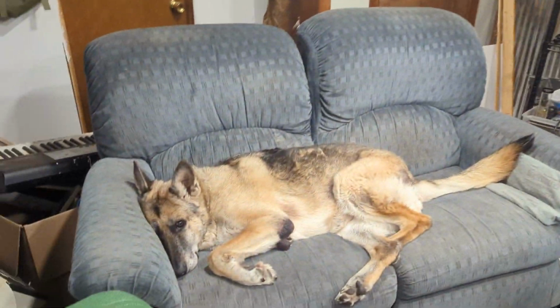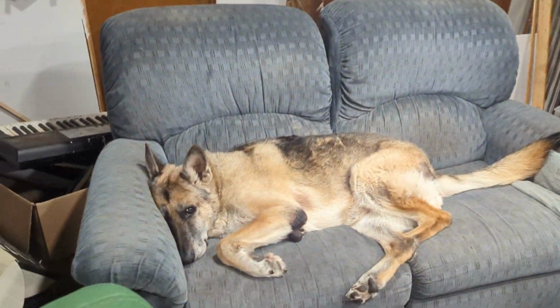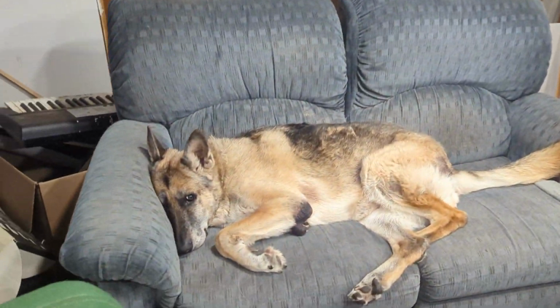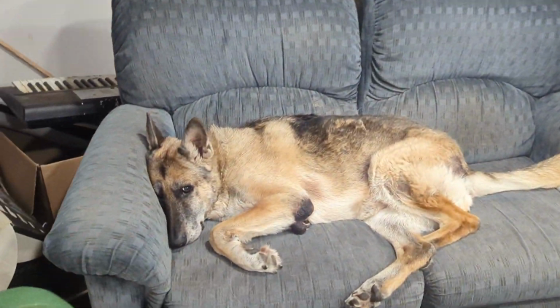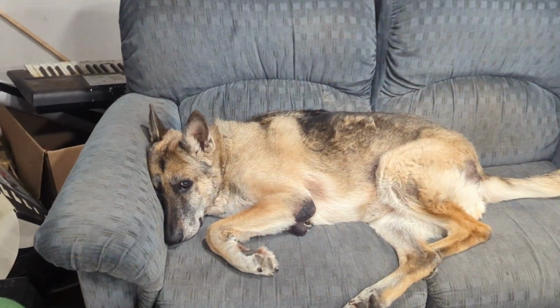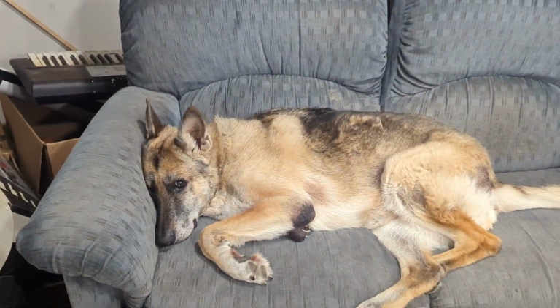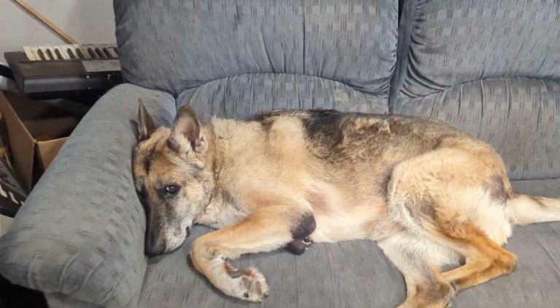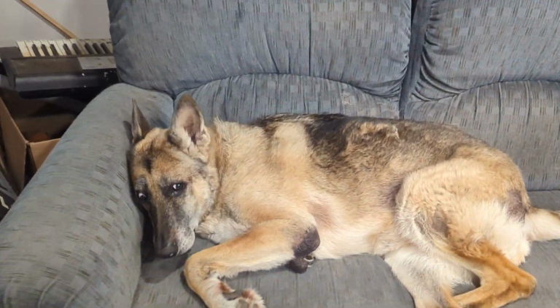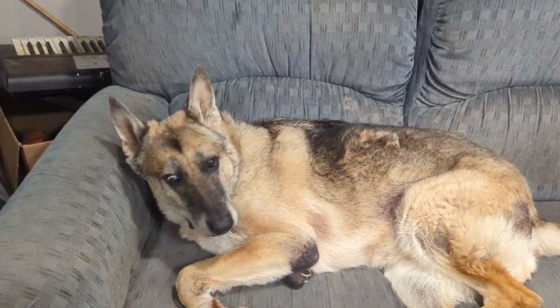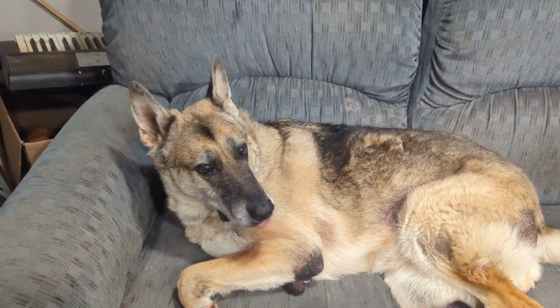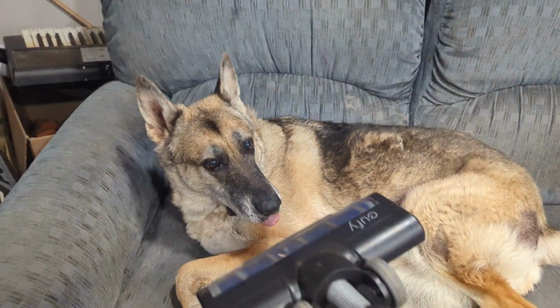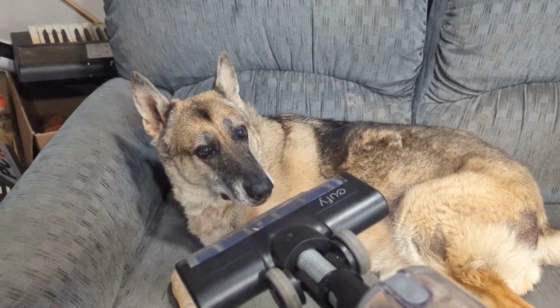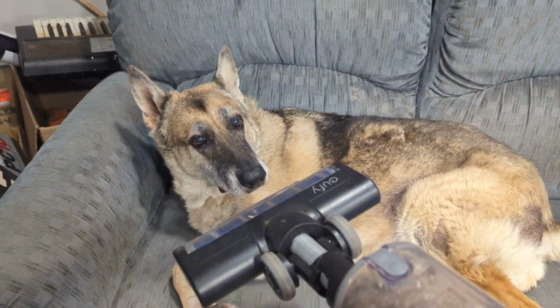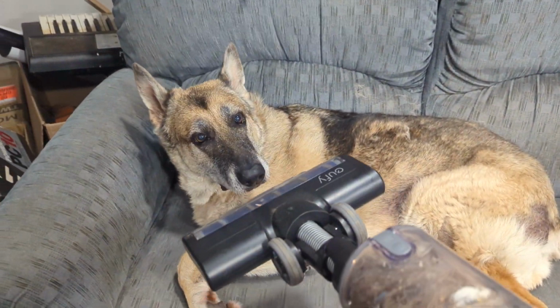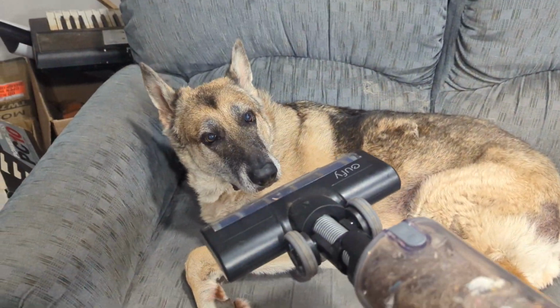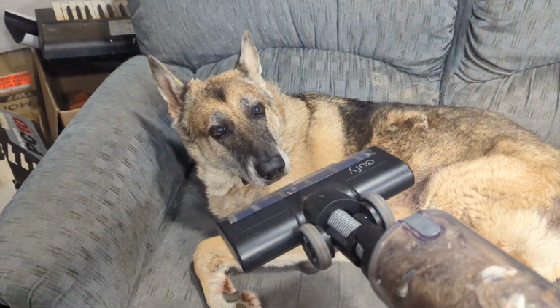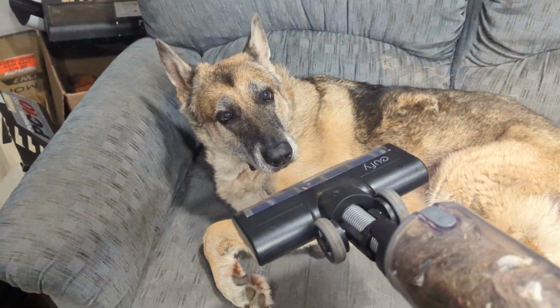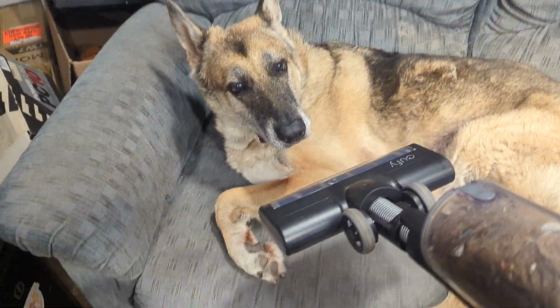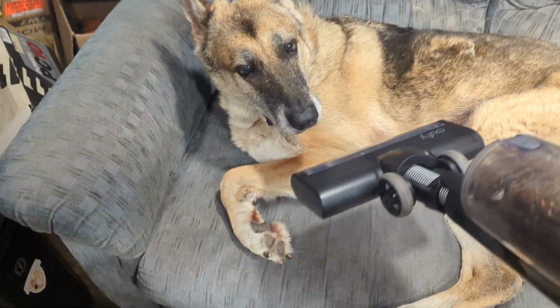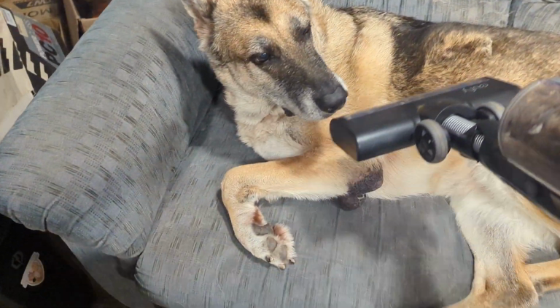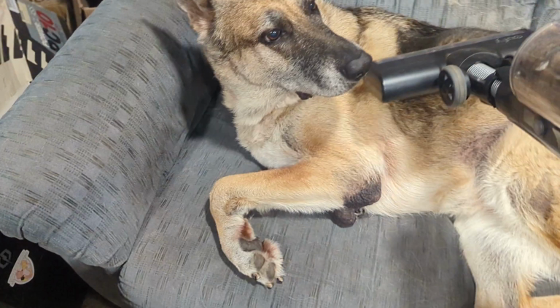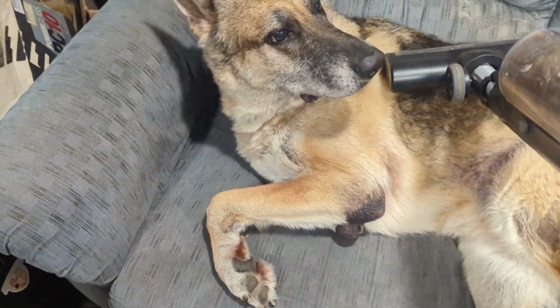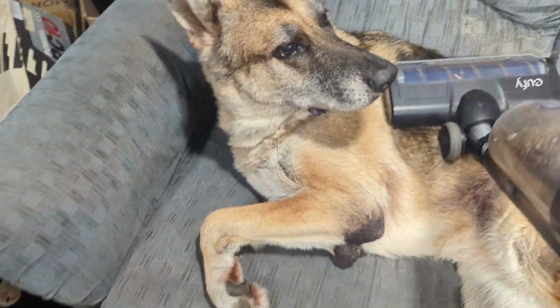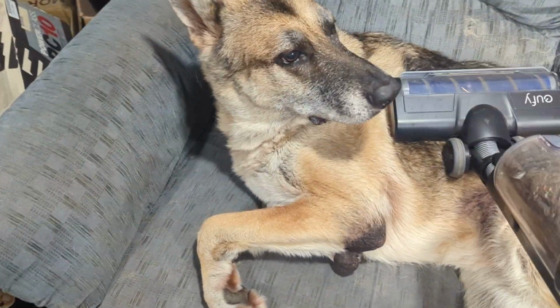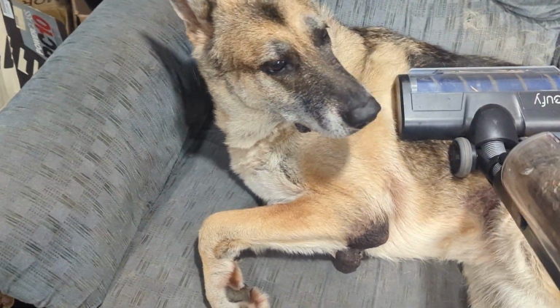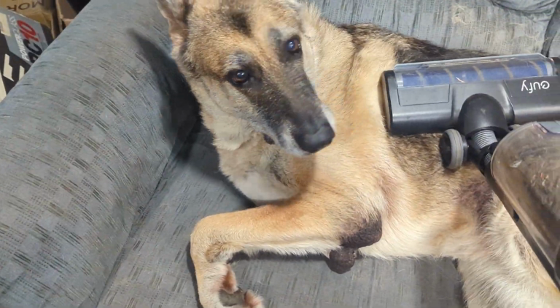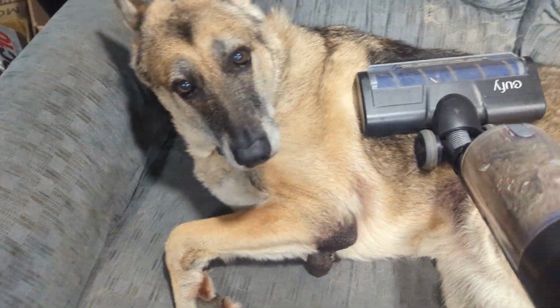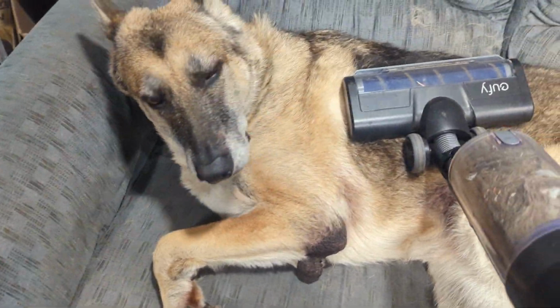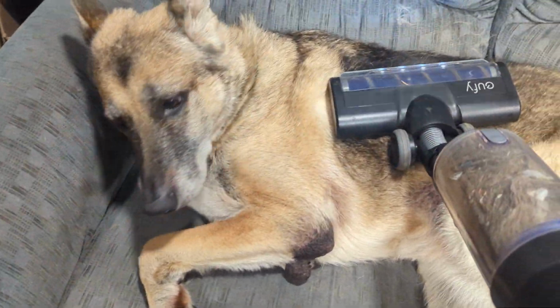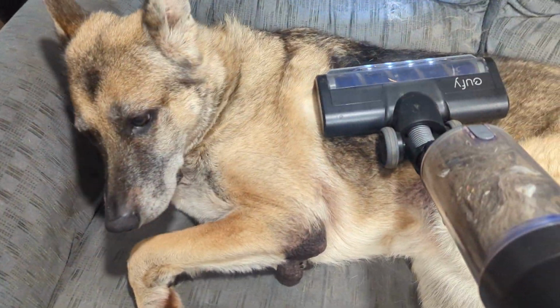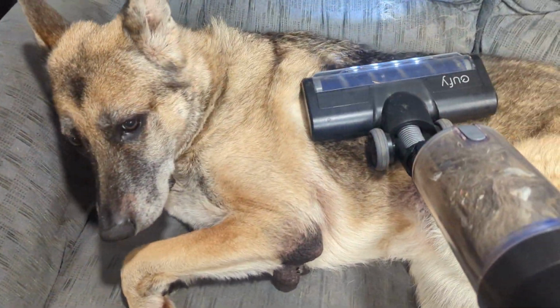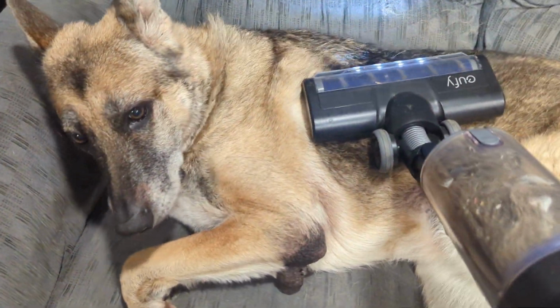How do you make an angry German Shepherd truly happy? You use the Powered Brush Roll.